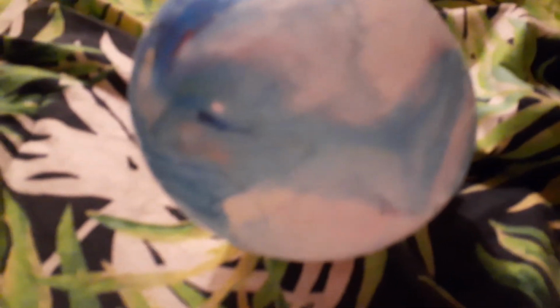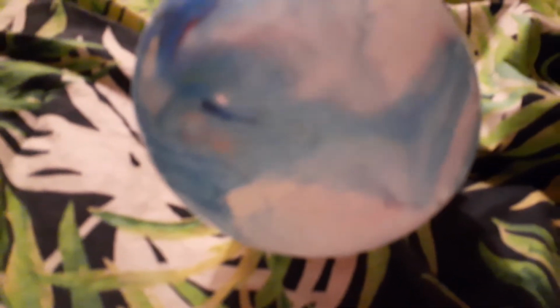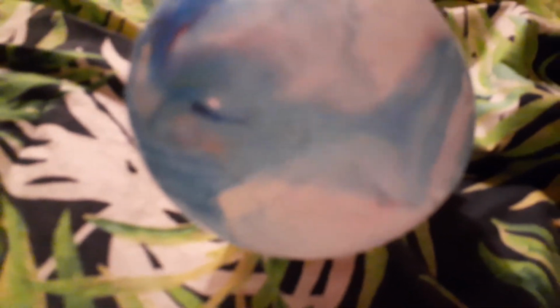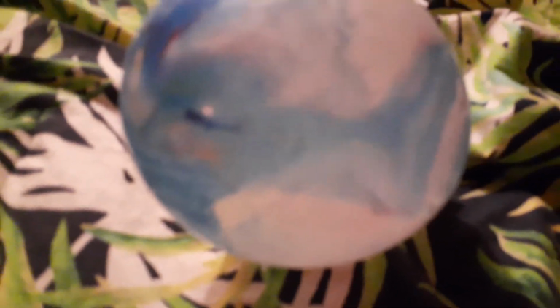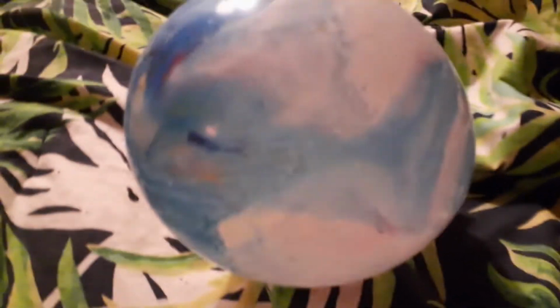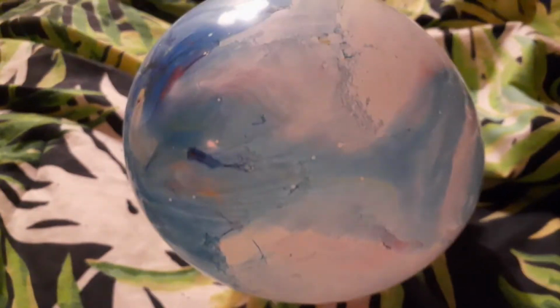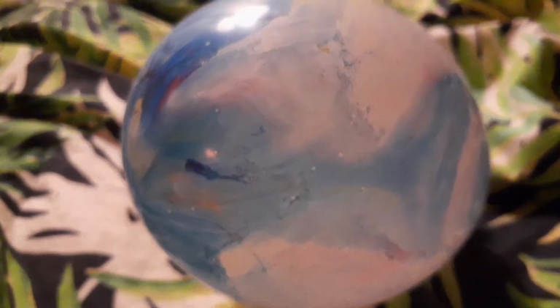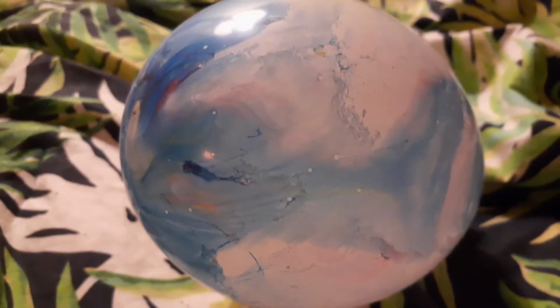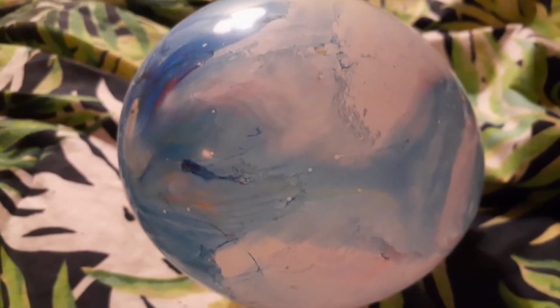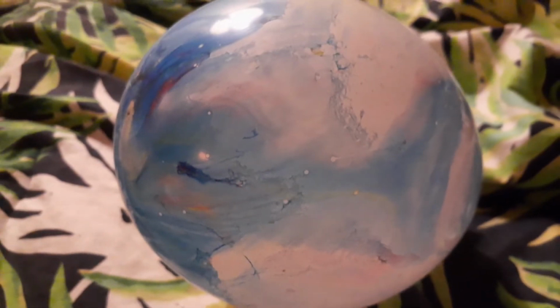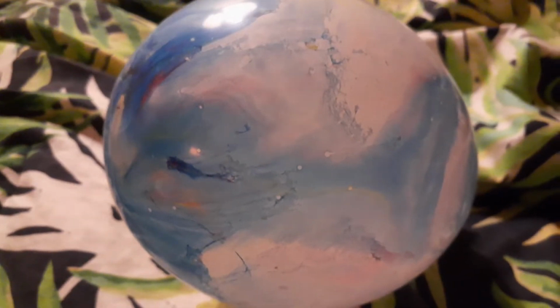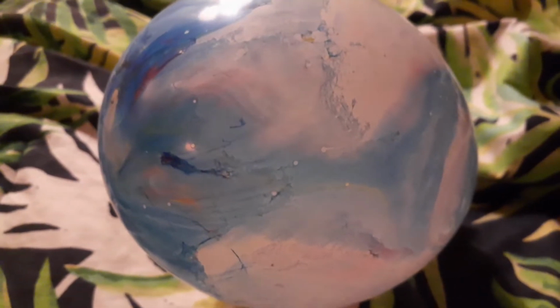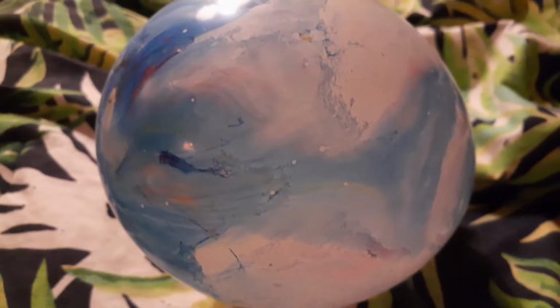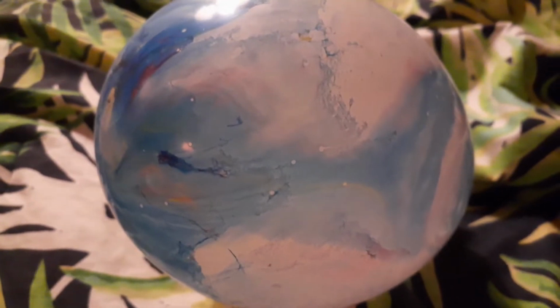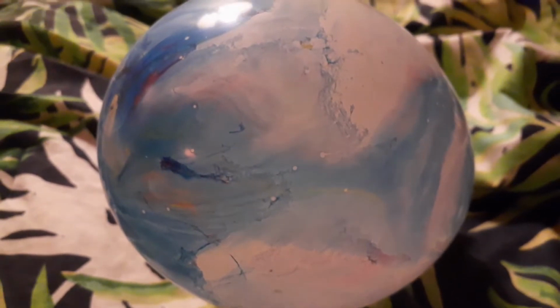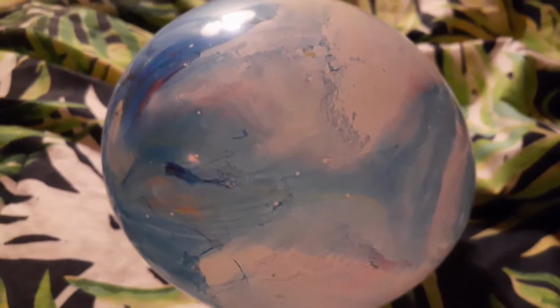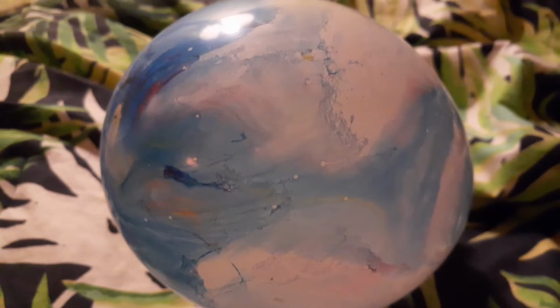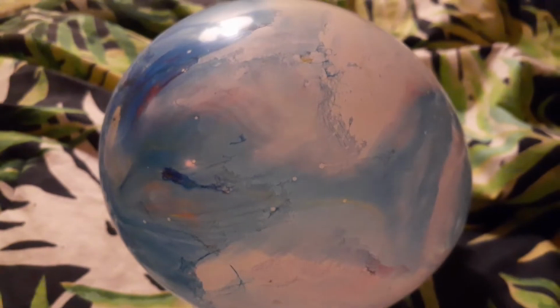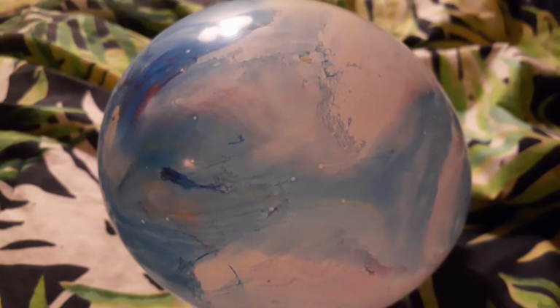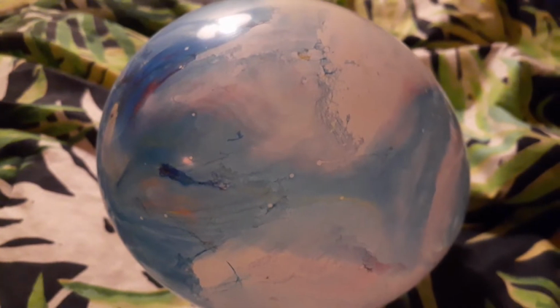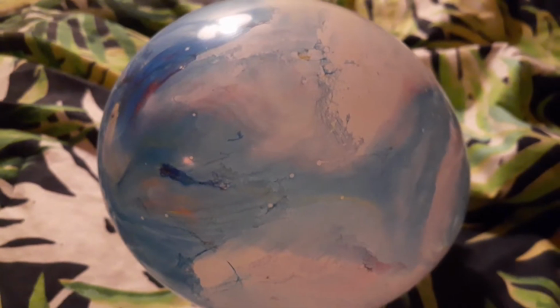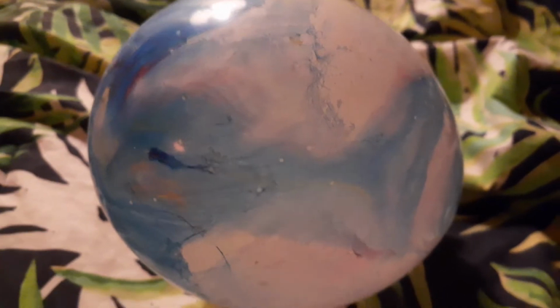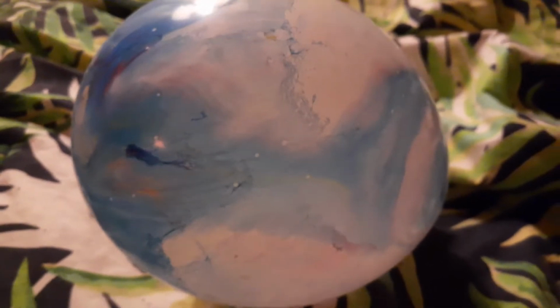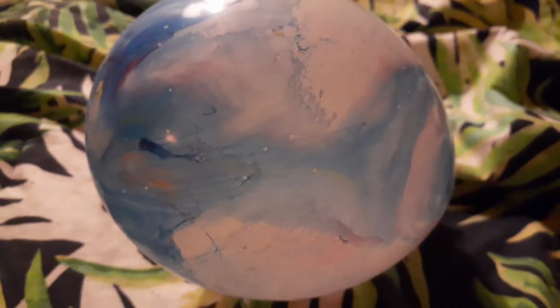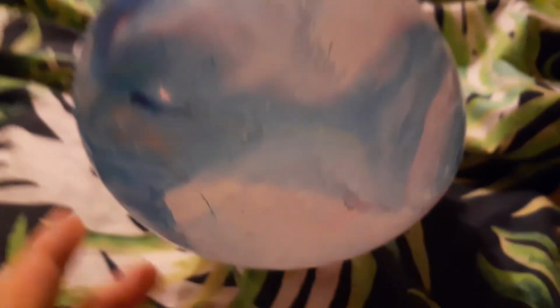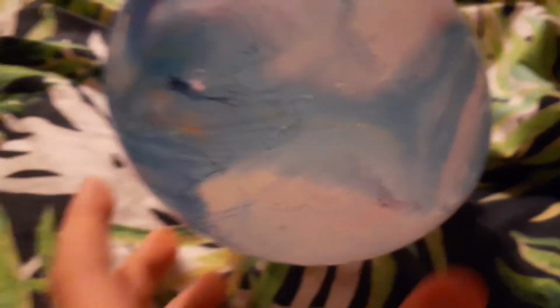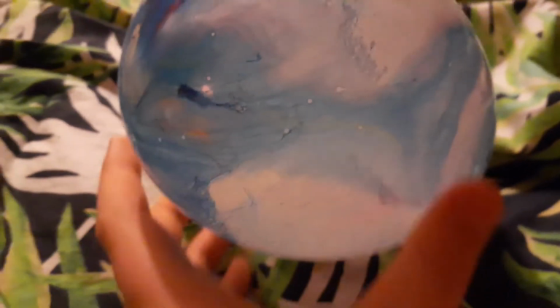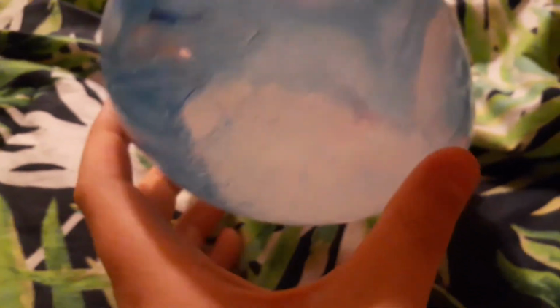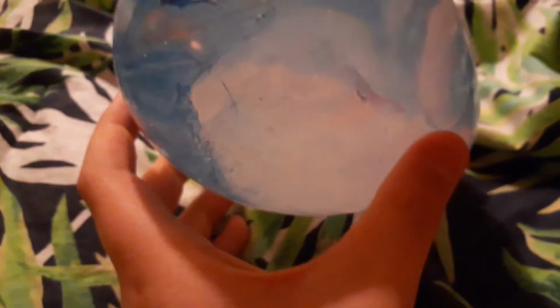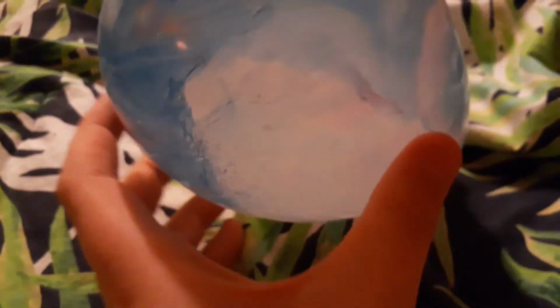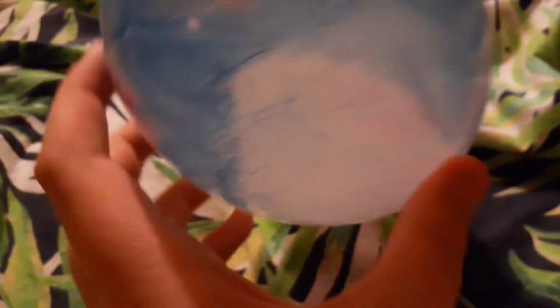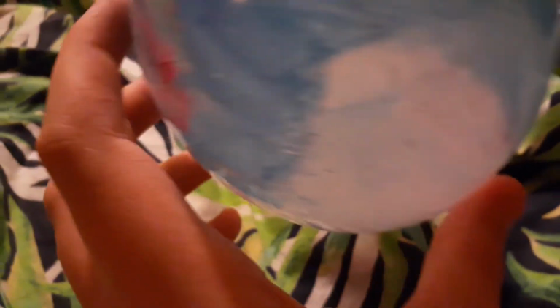I got a new camera, so it's really good. Love the color on this balloon.